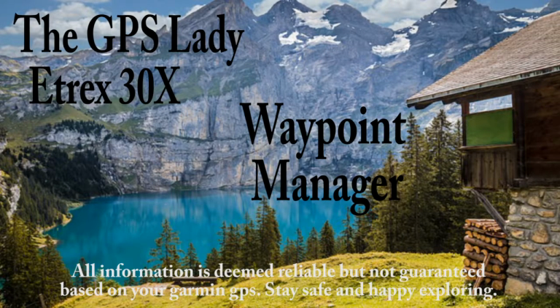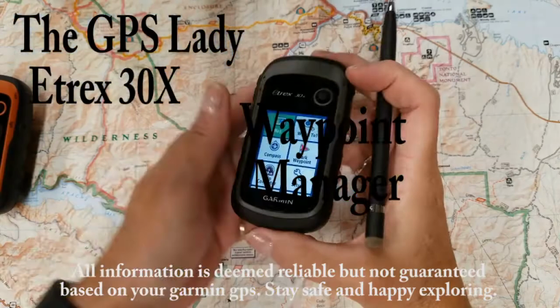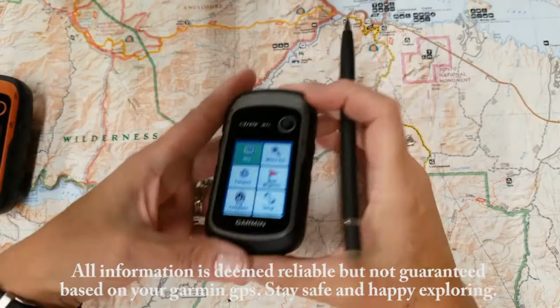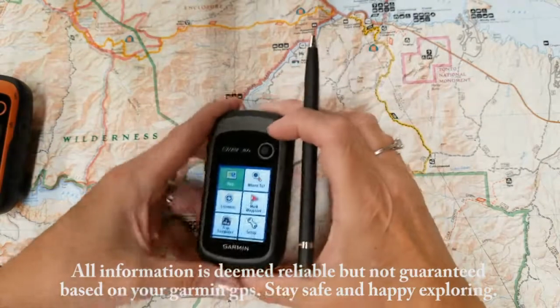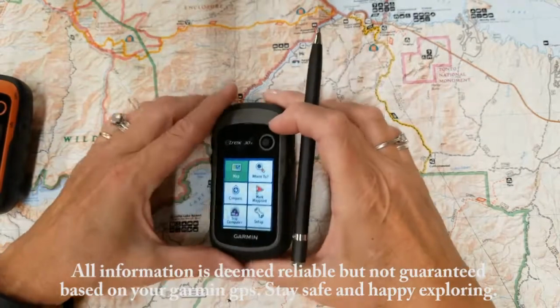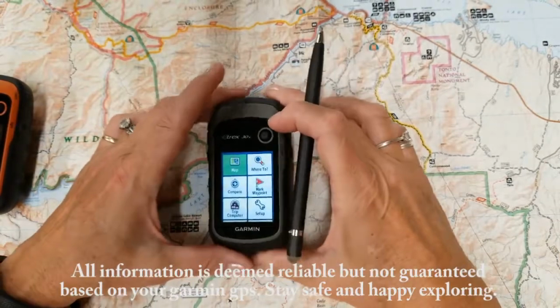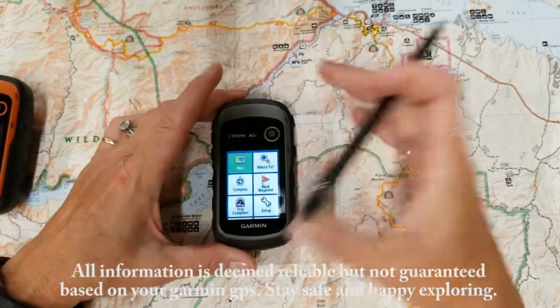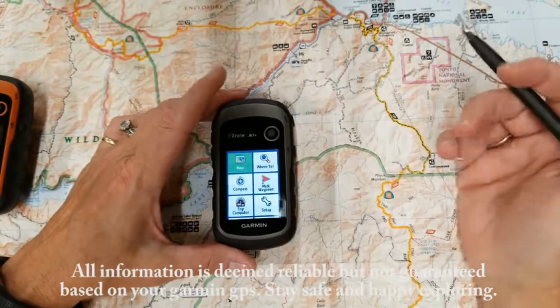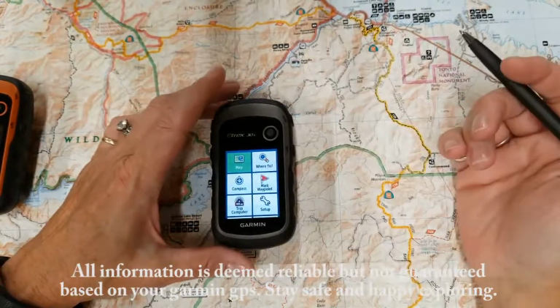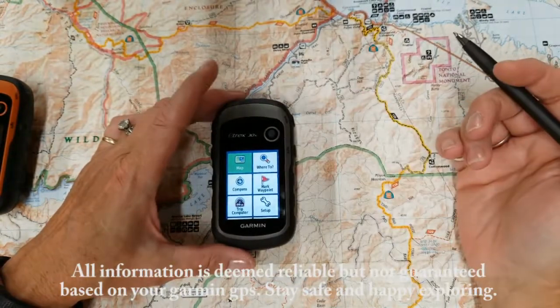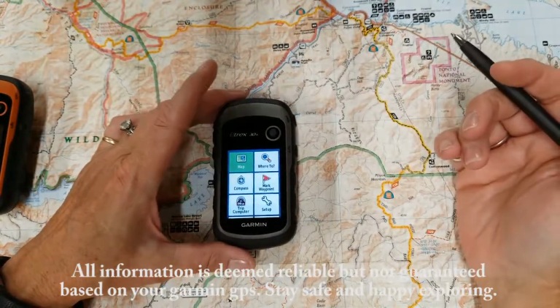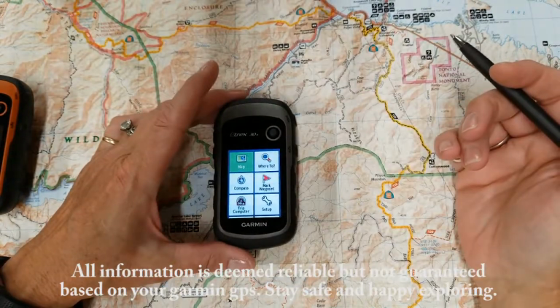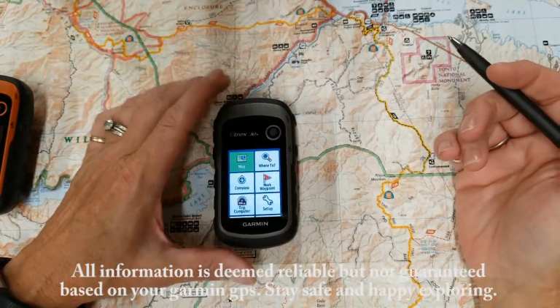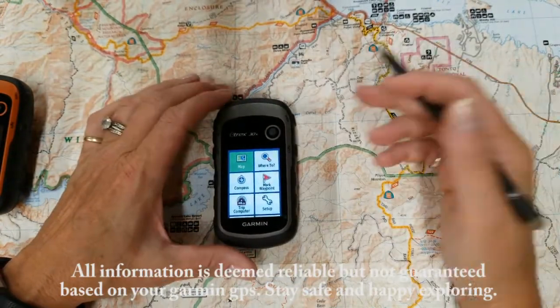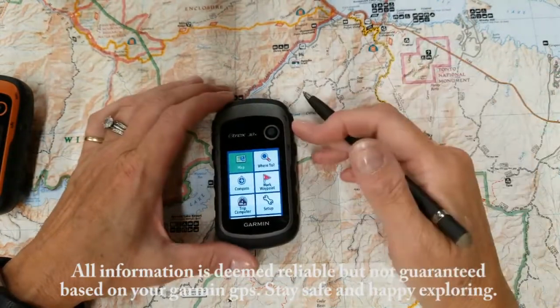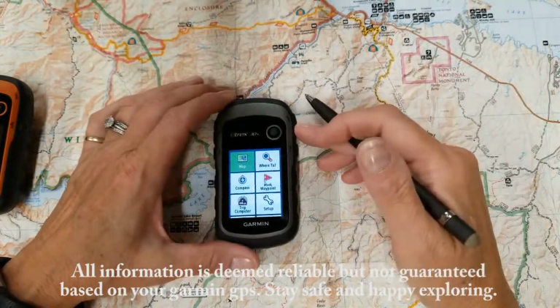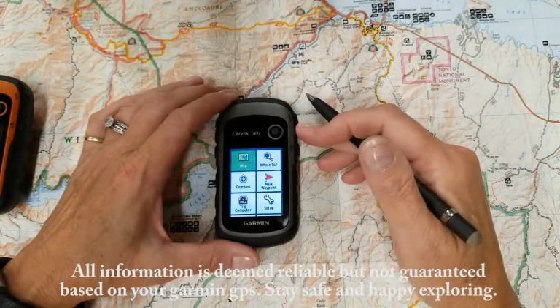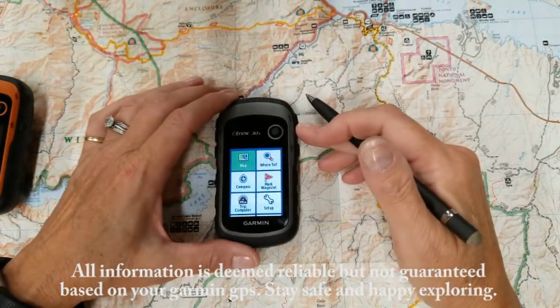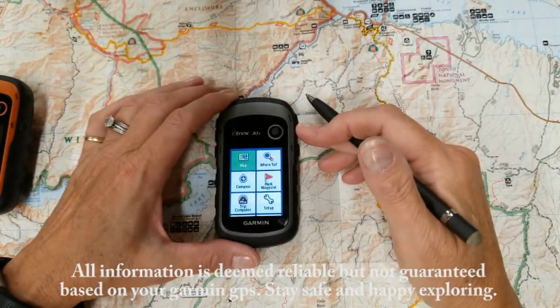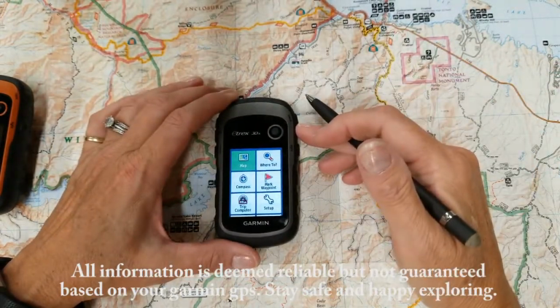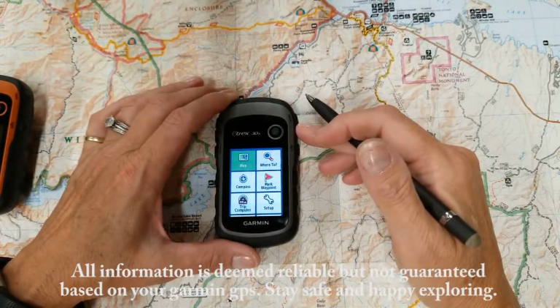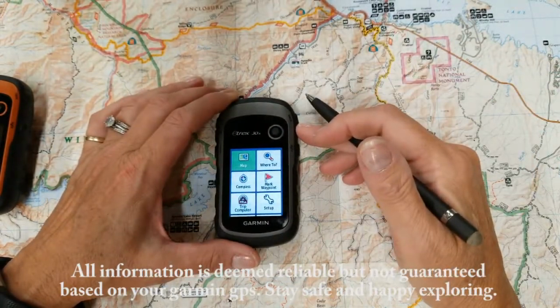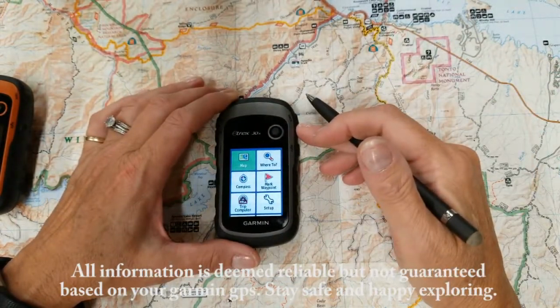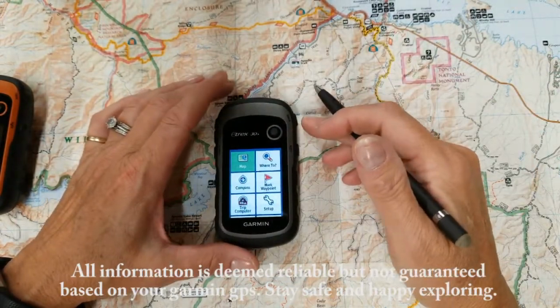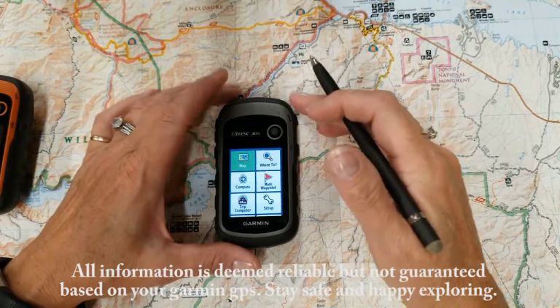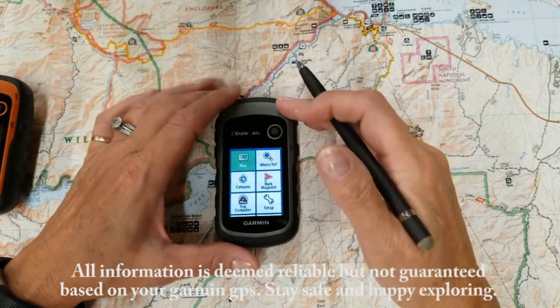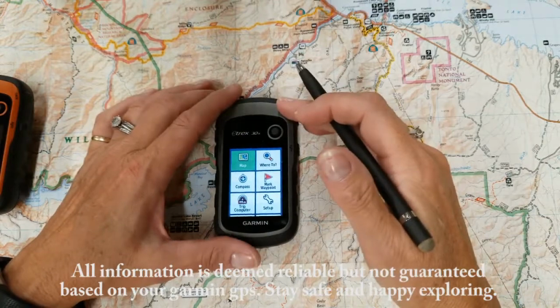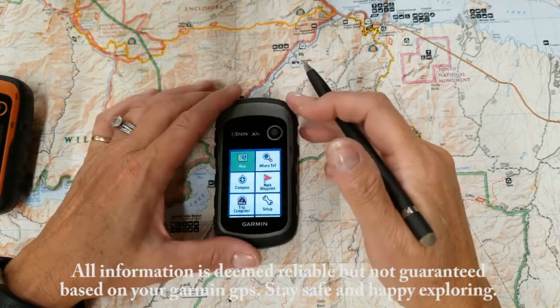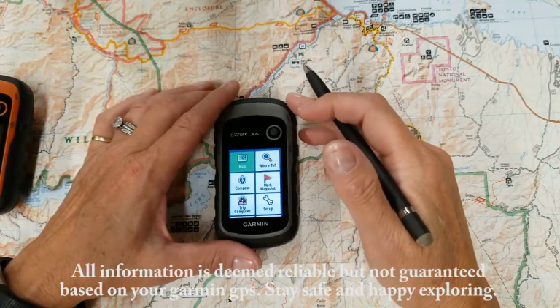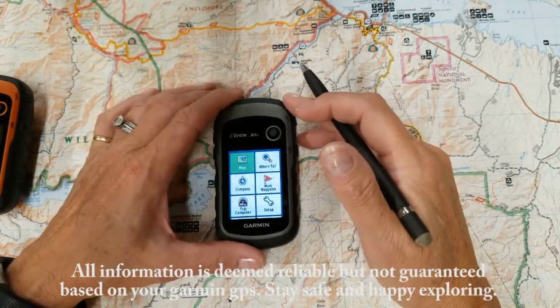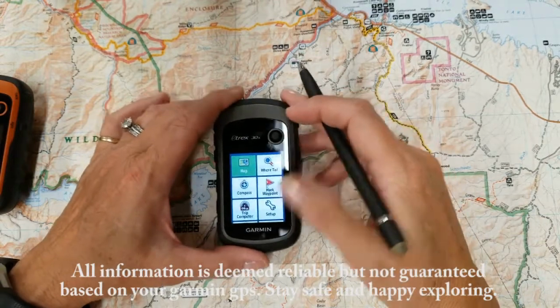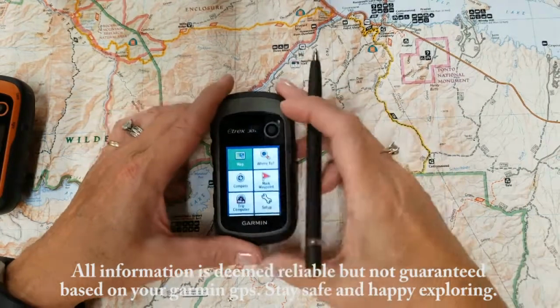Hi guys, this is Angela, the GPS lady. Today we're going to talk about the Etrex 10 and your Waypoint Manager.